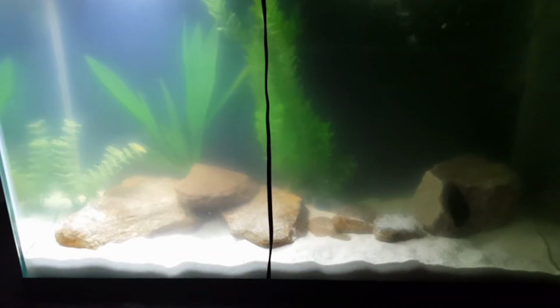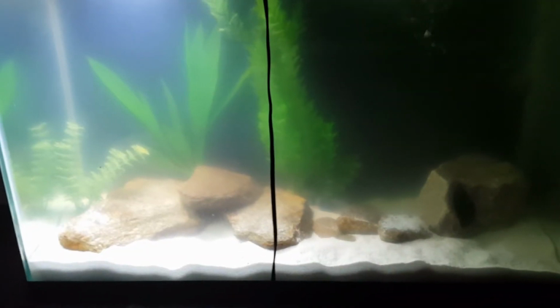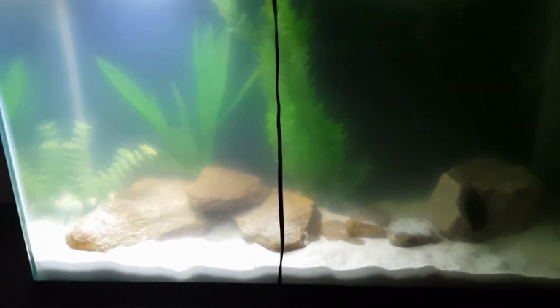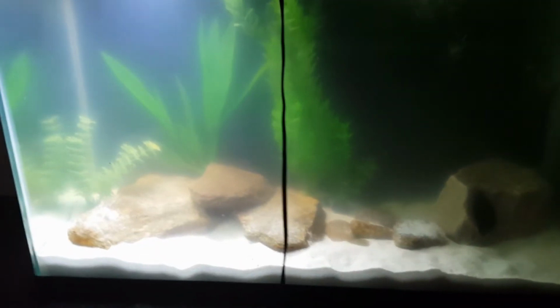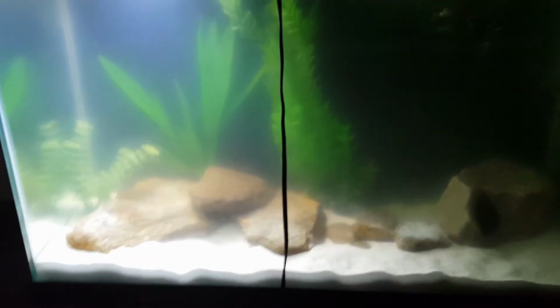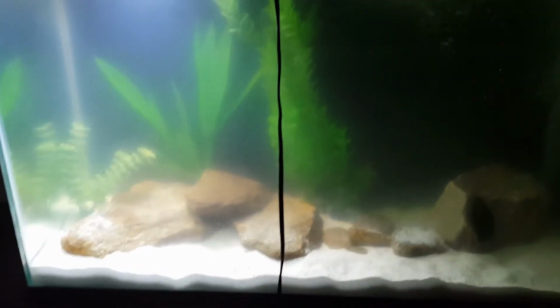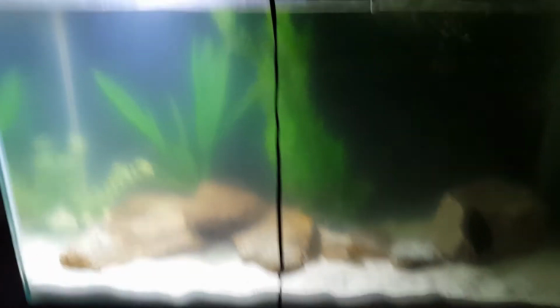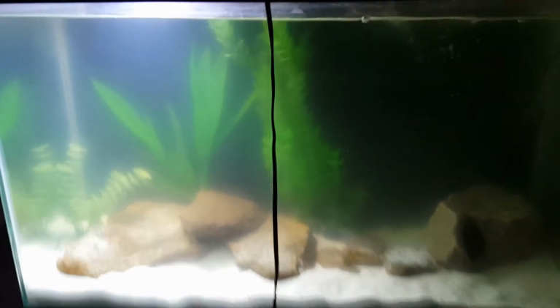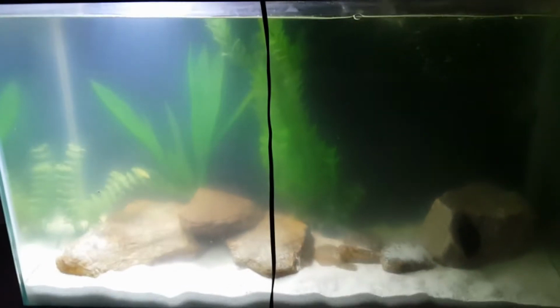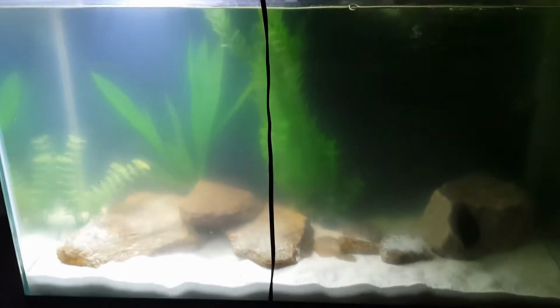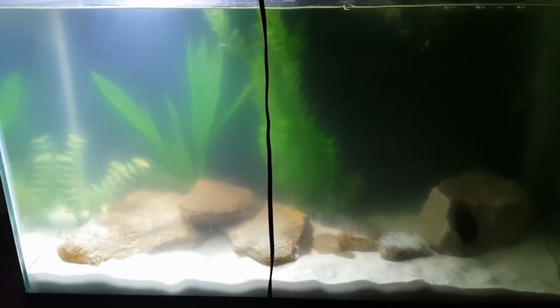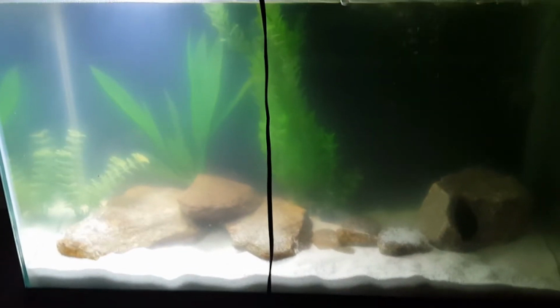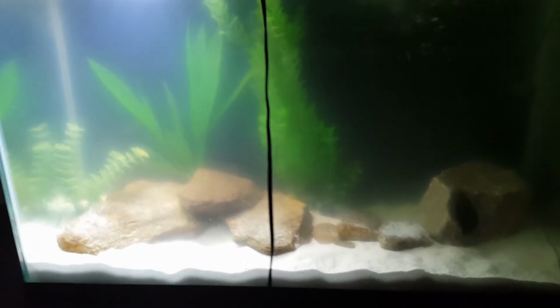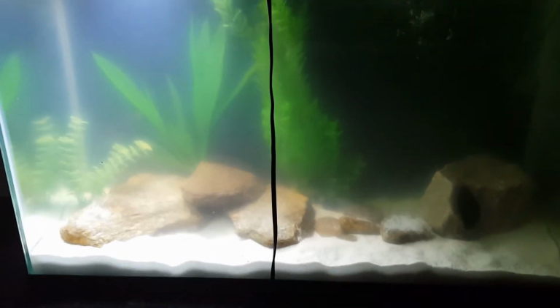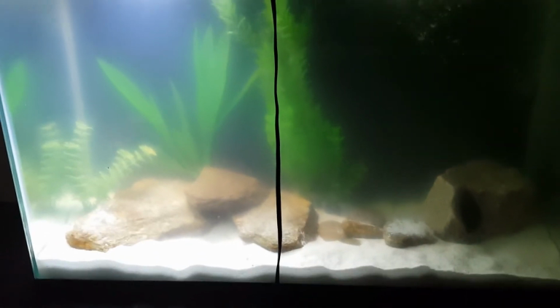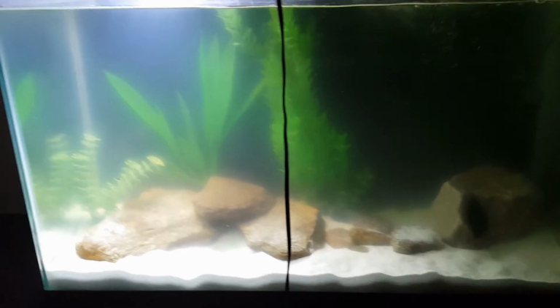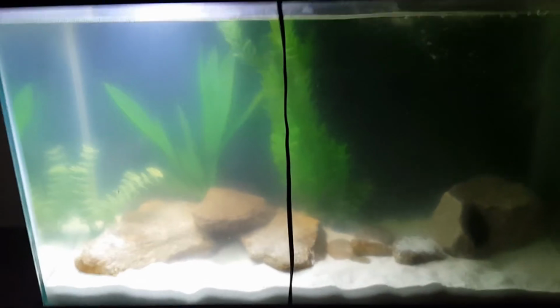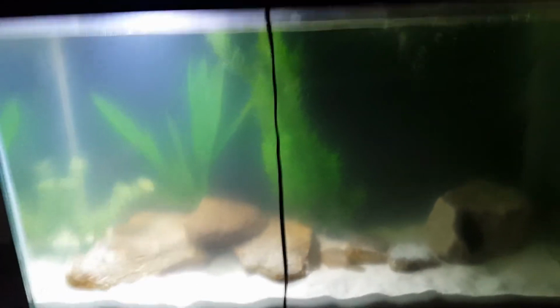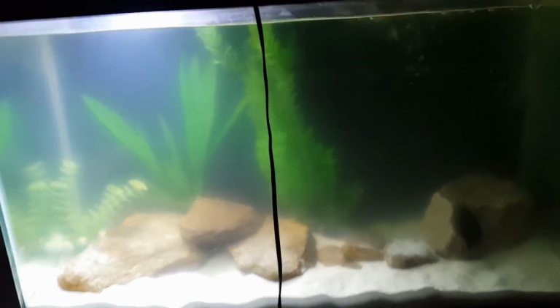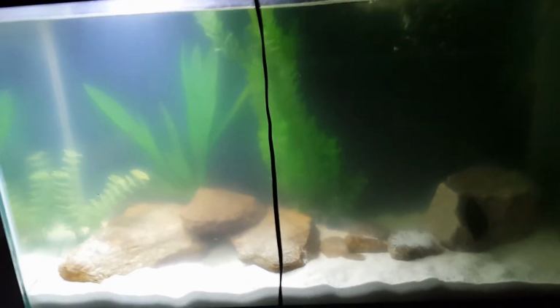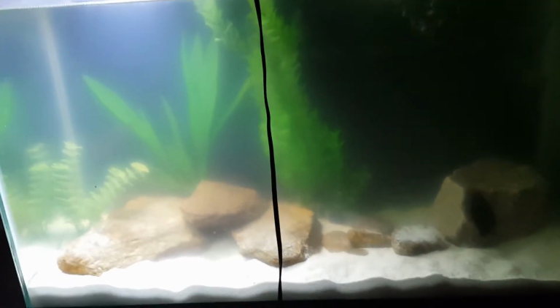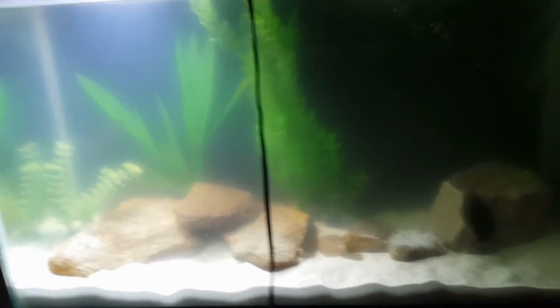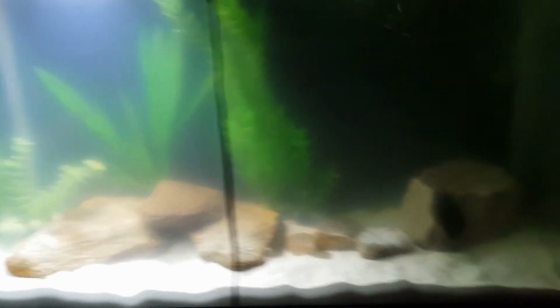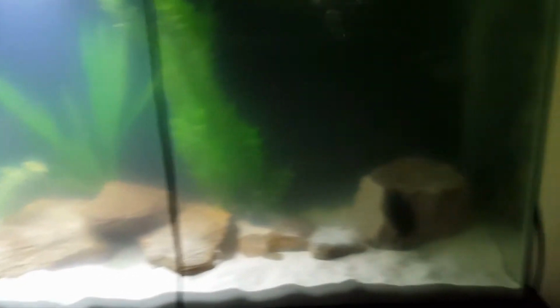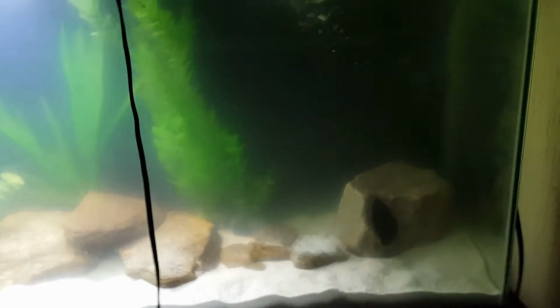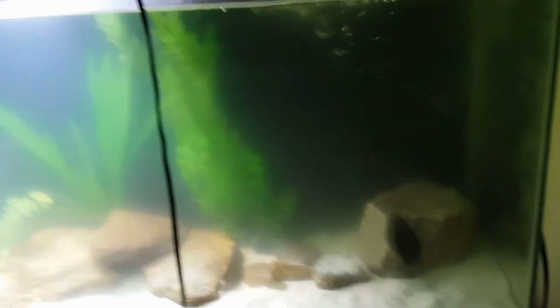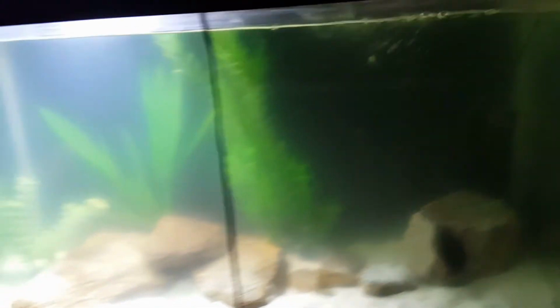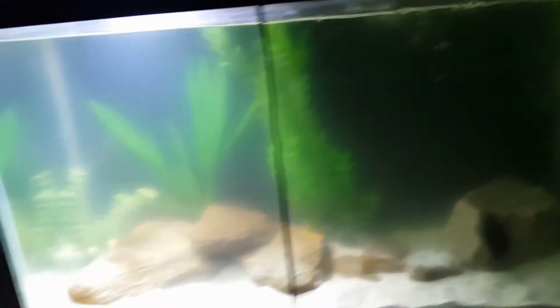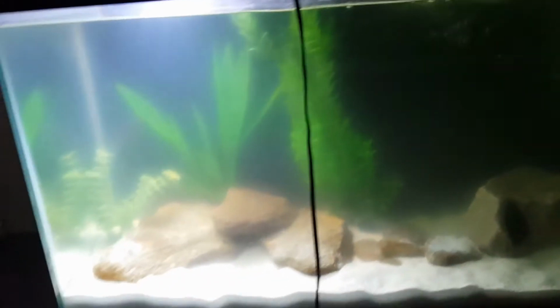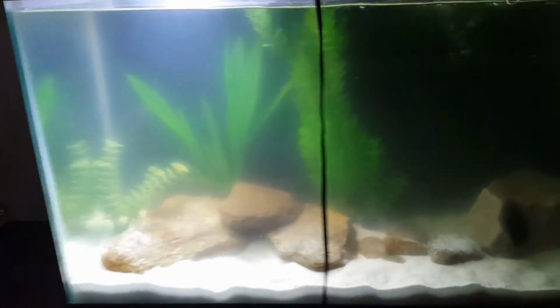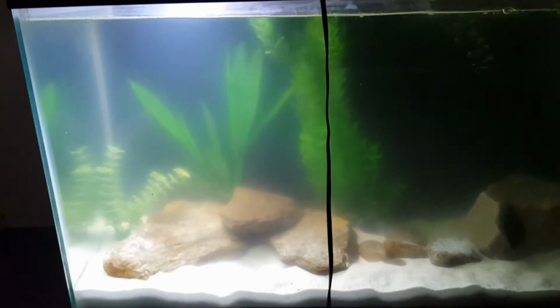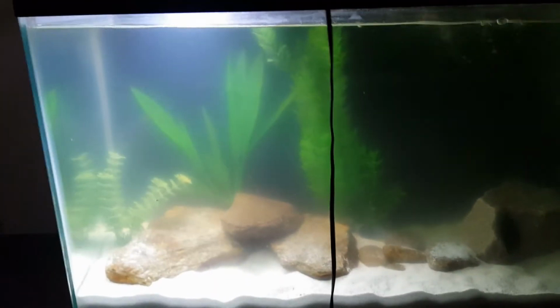Hey guys! Coming to you with a pretty heavy heart today. As you can automatically tell, the tank's been rescaped and there's not a lot in it.